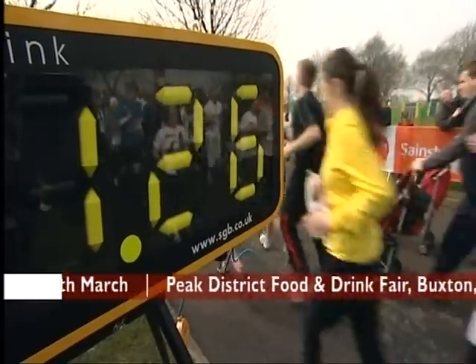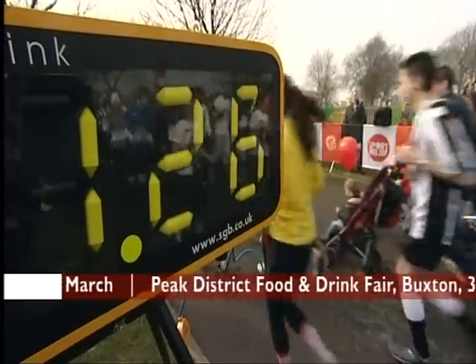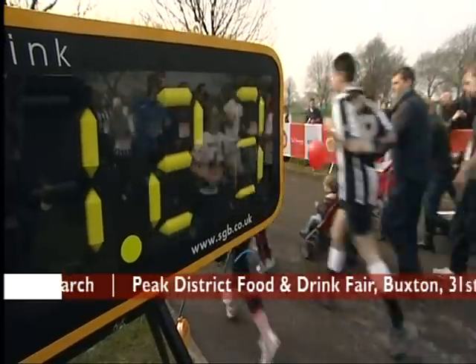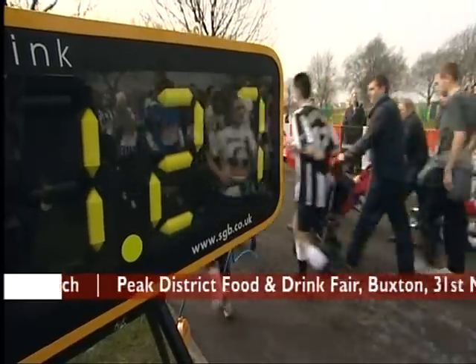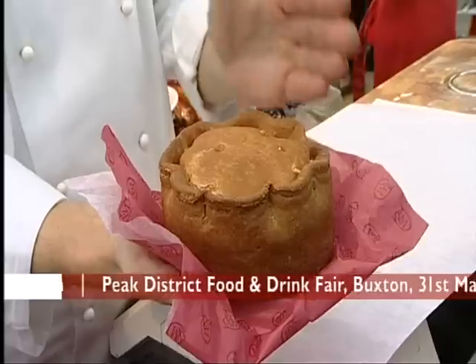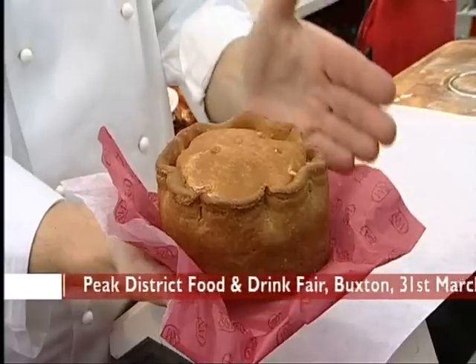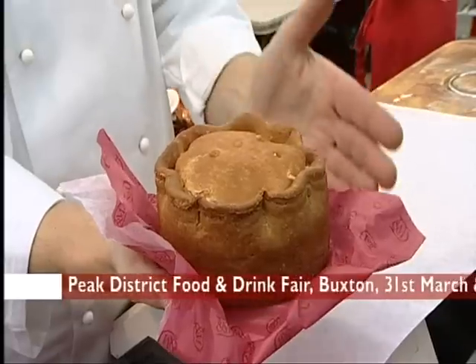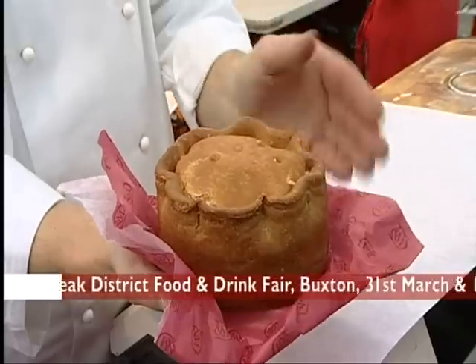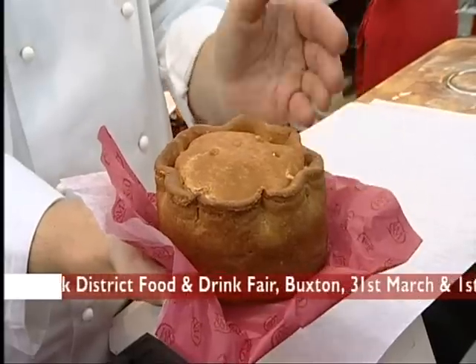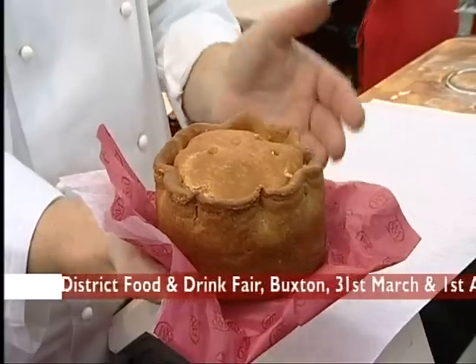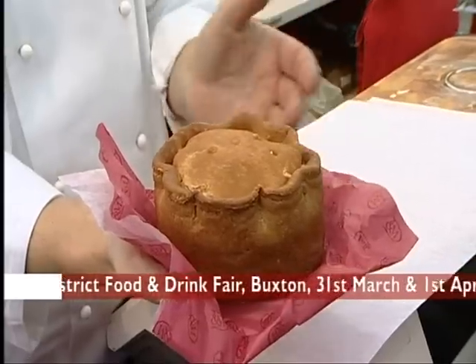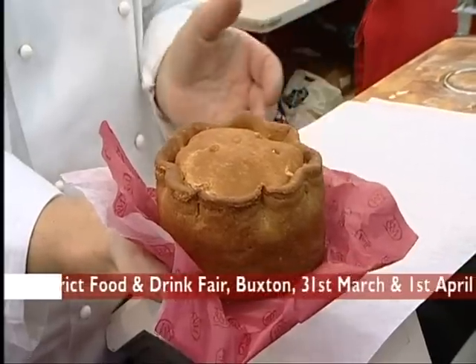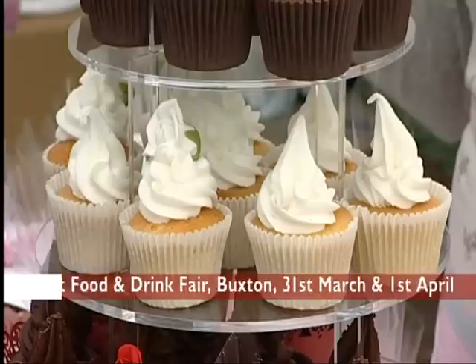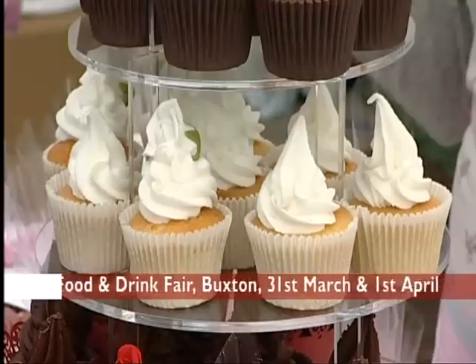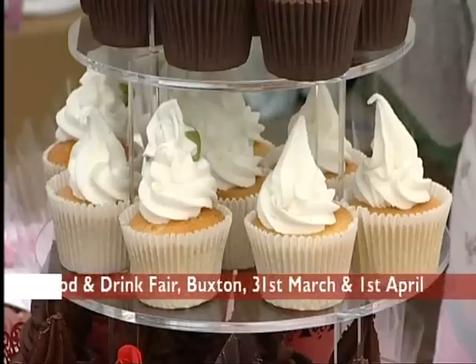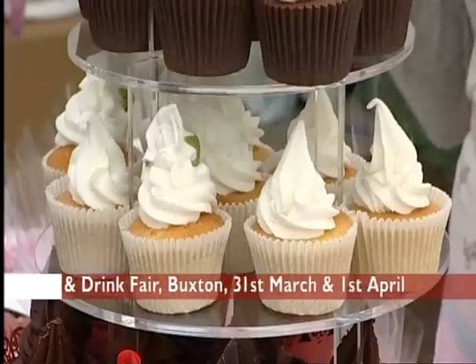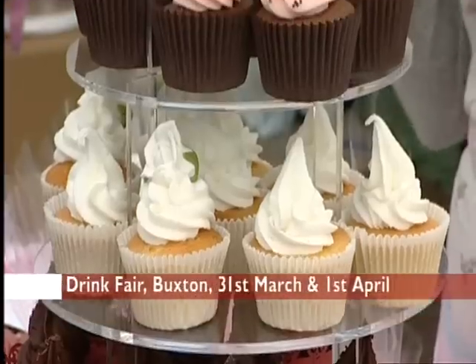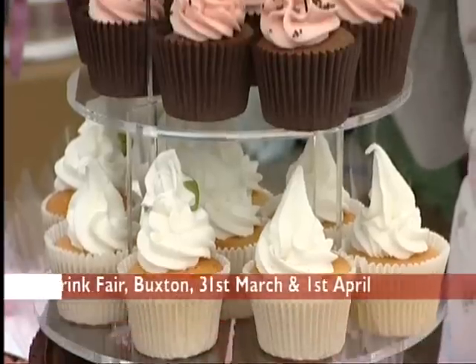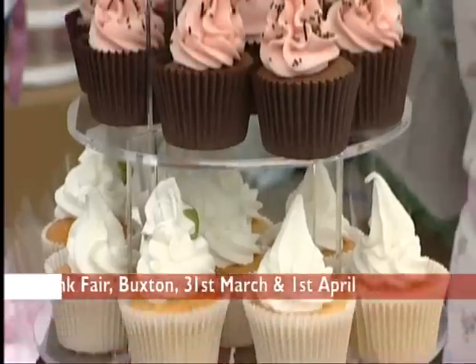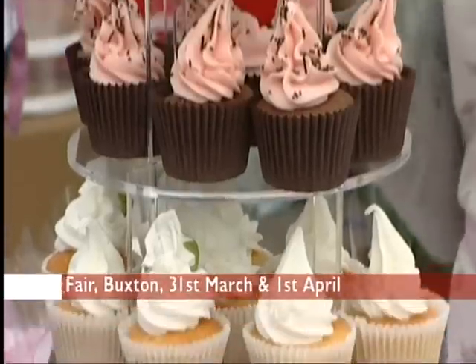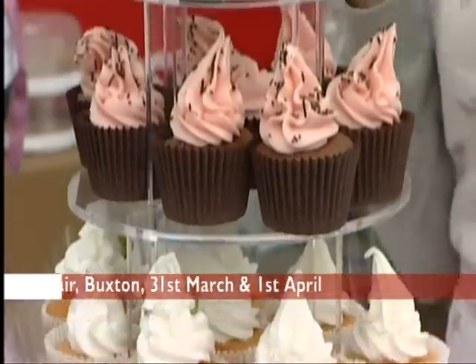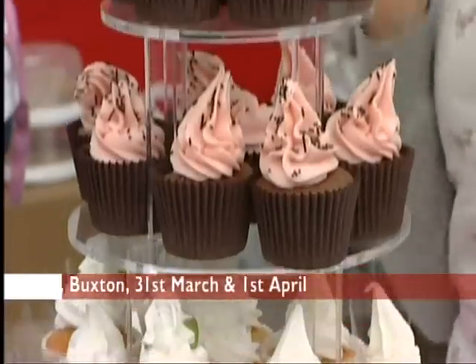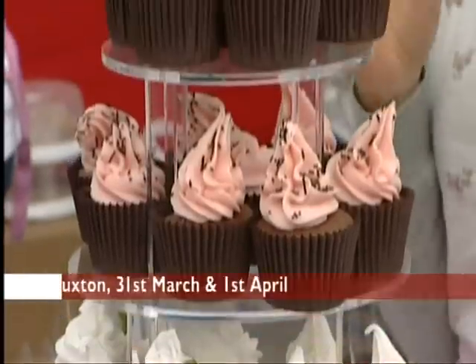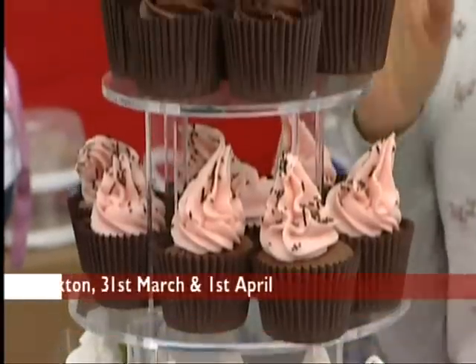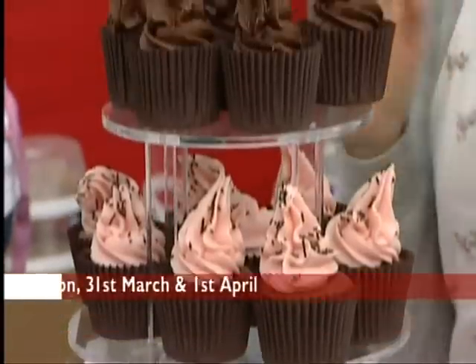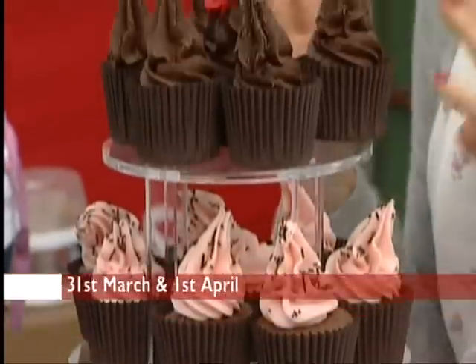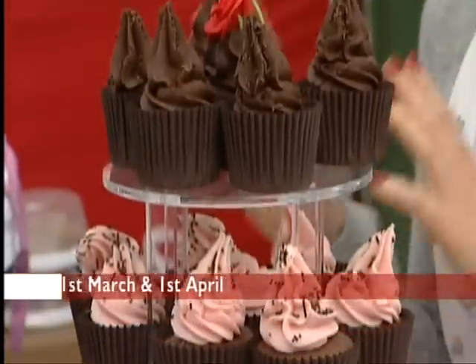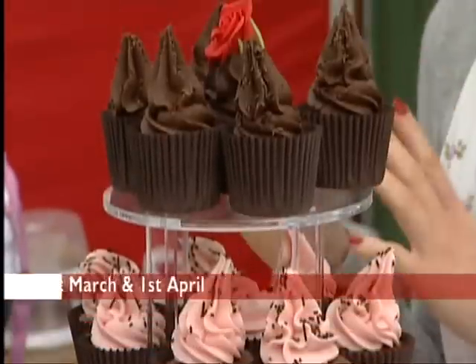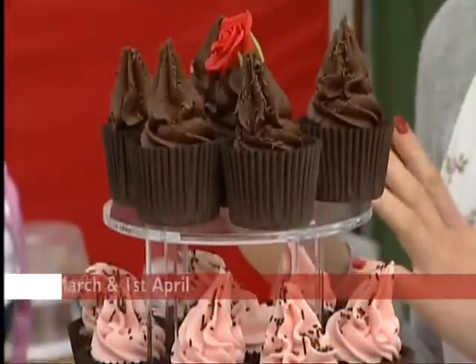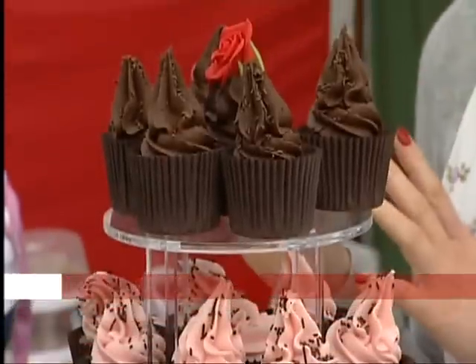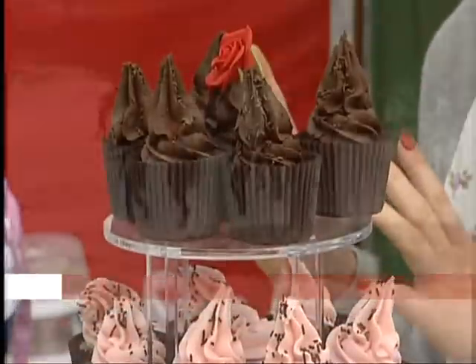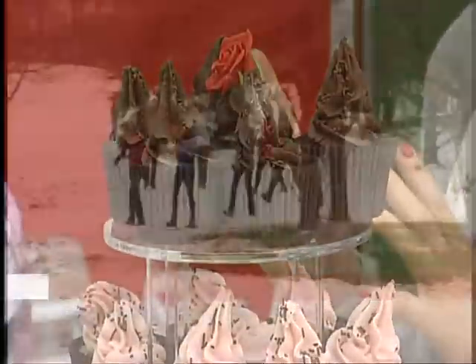And to take in a few calories, head to the Peak District — the food and drink fair is at the end of the month.